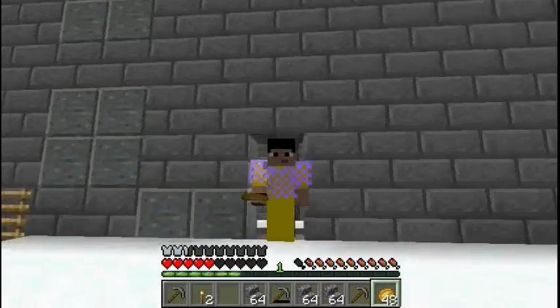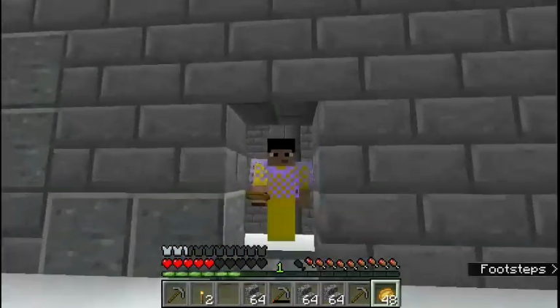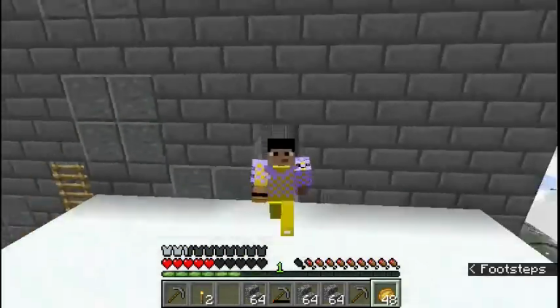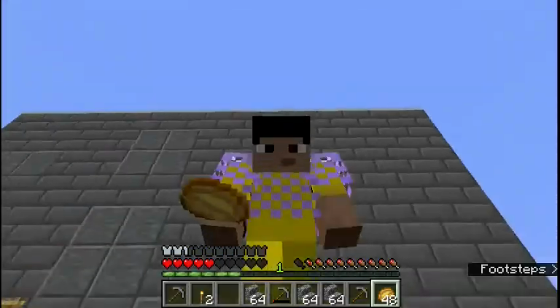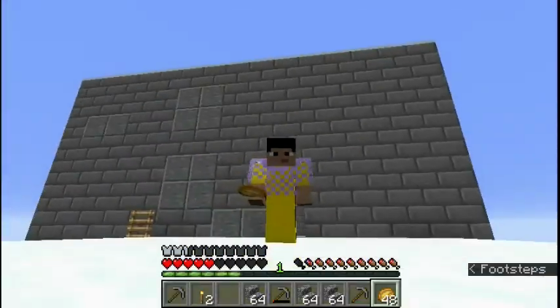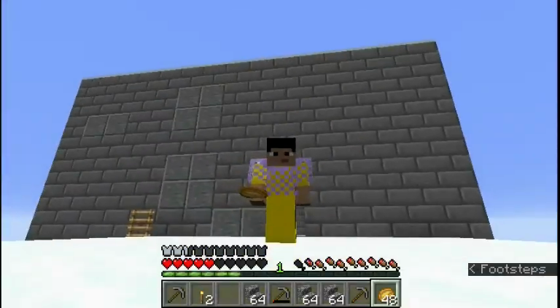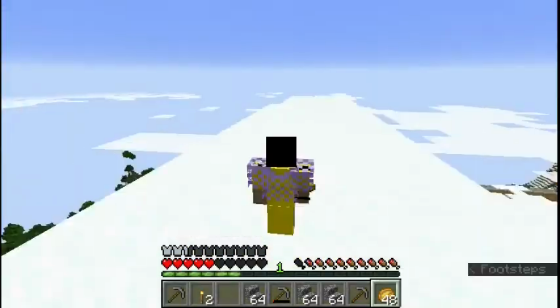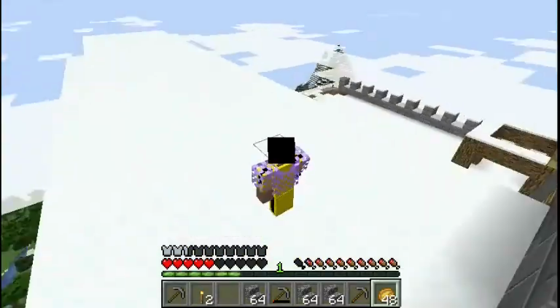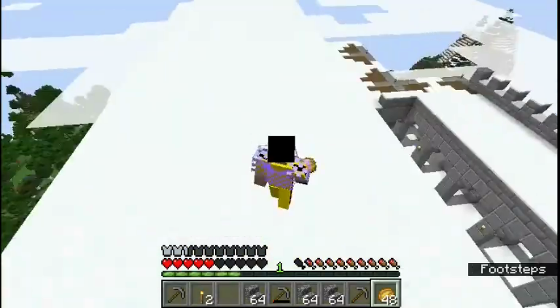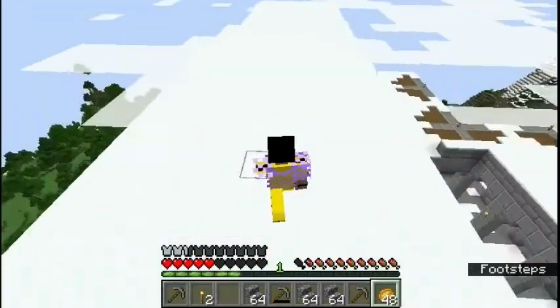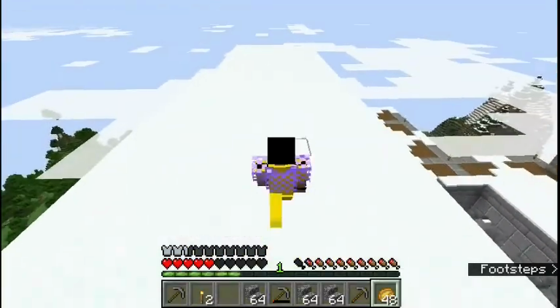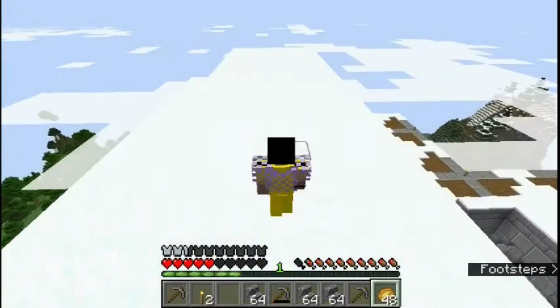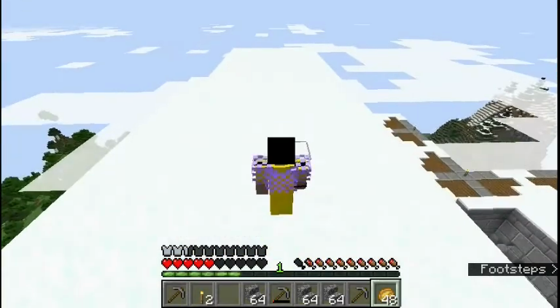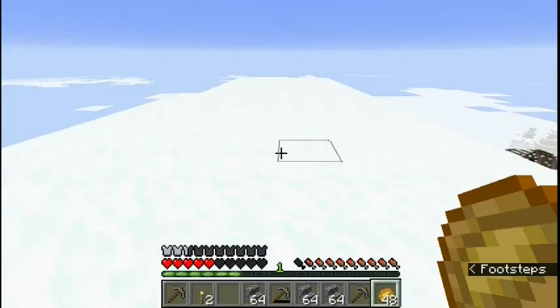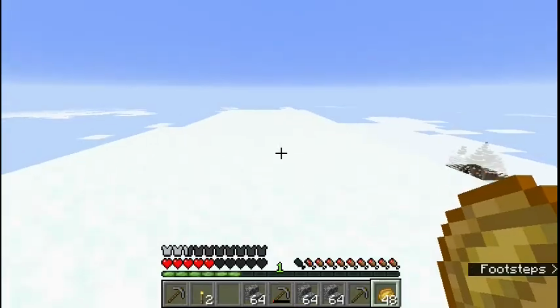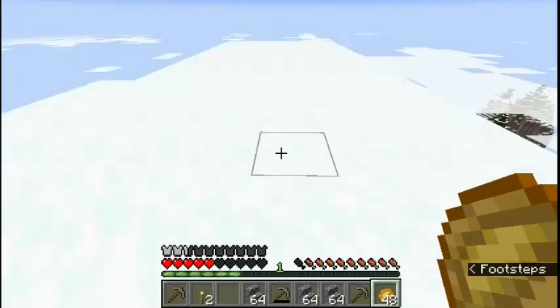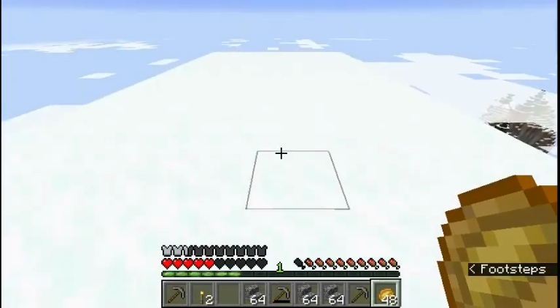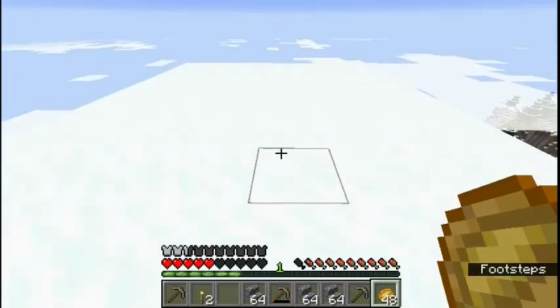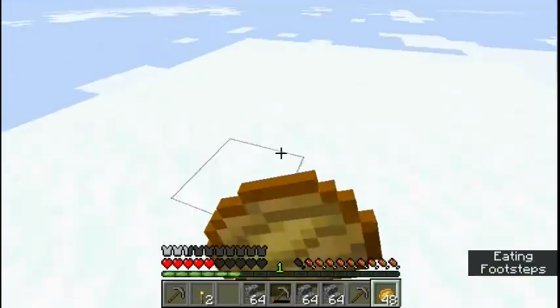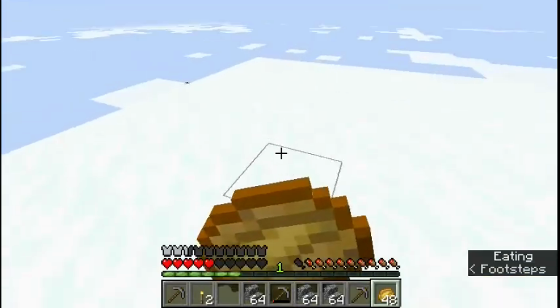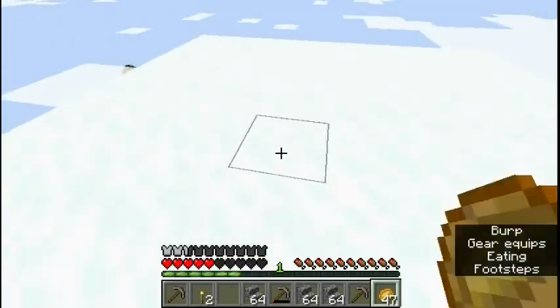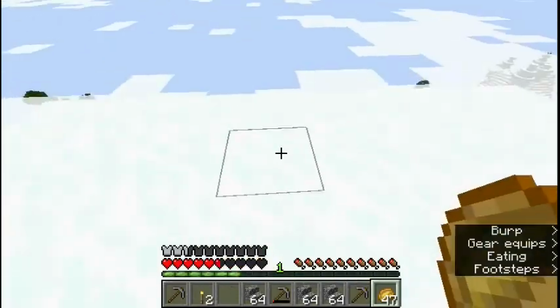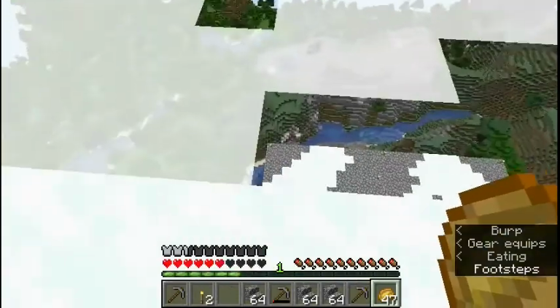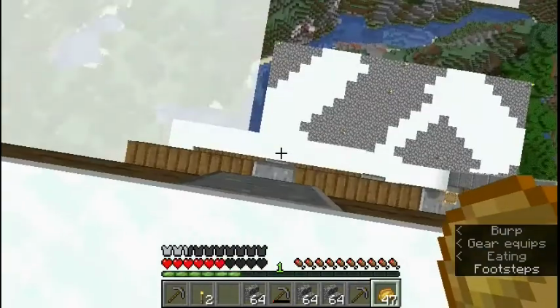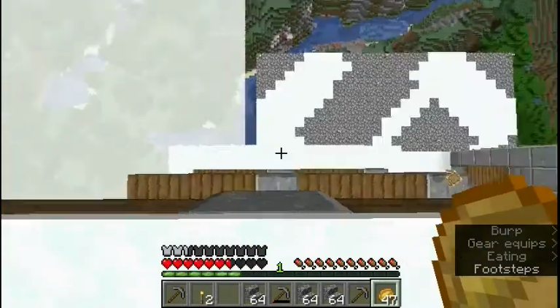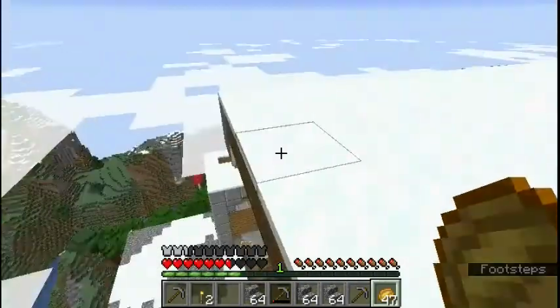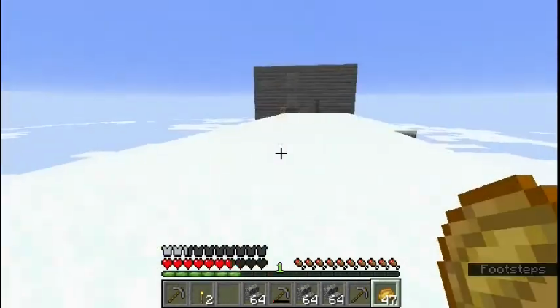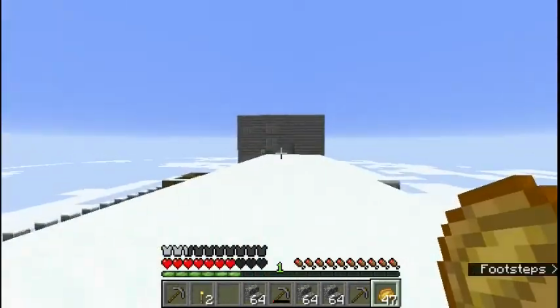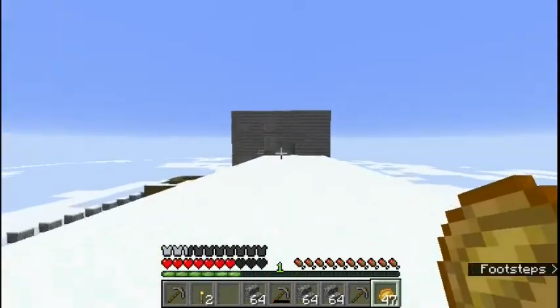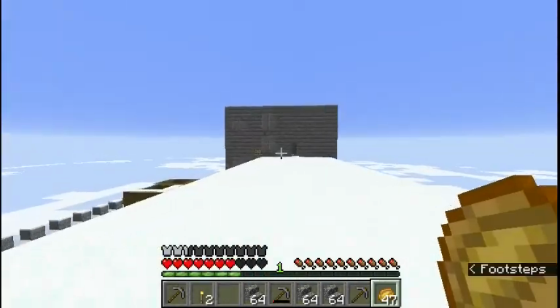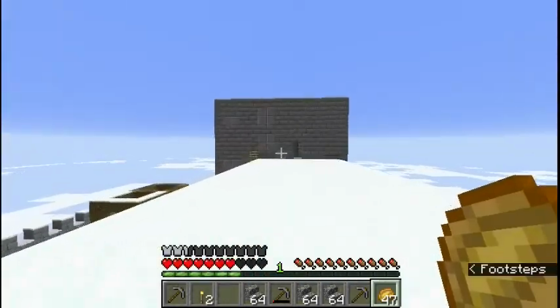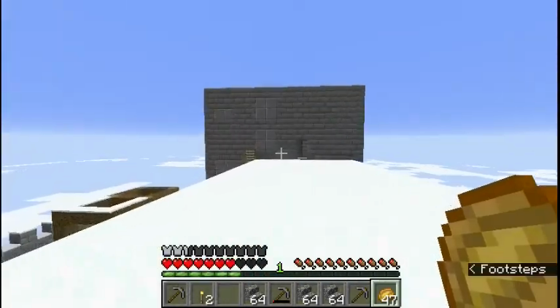I've decided to carpet the top in white — this is snow. We get snow constantly on this fortress because of the height of it.